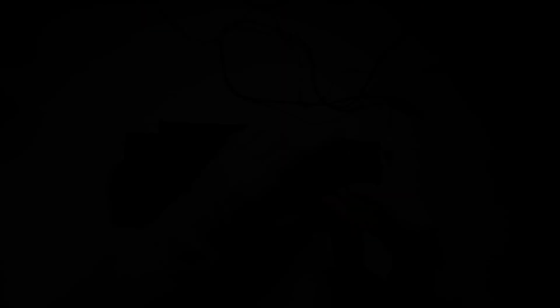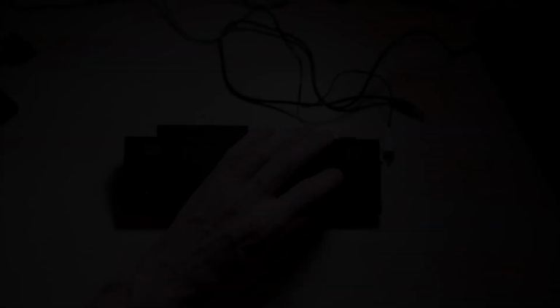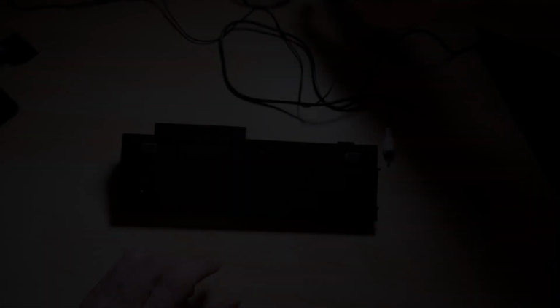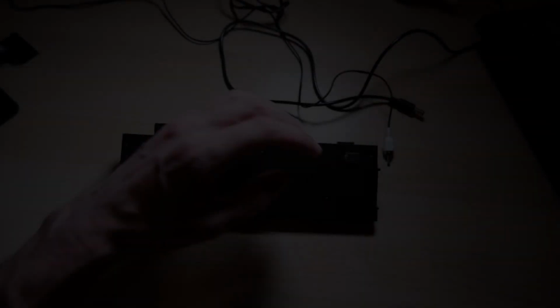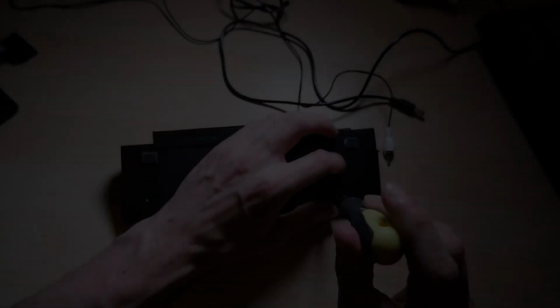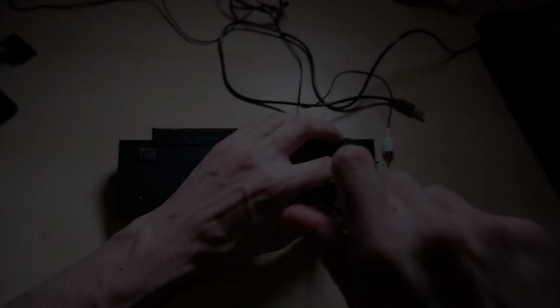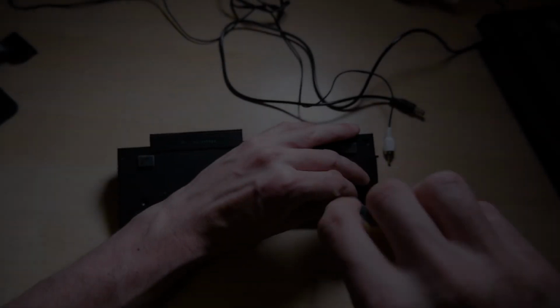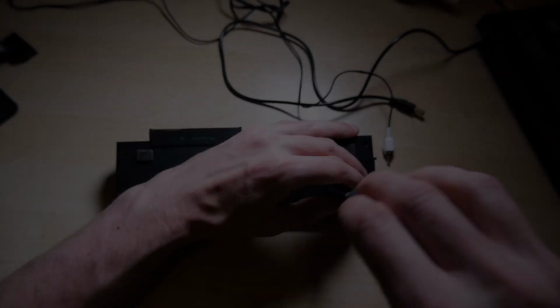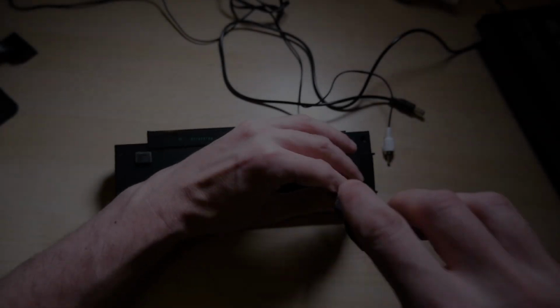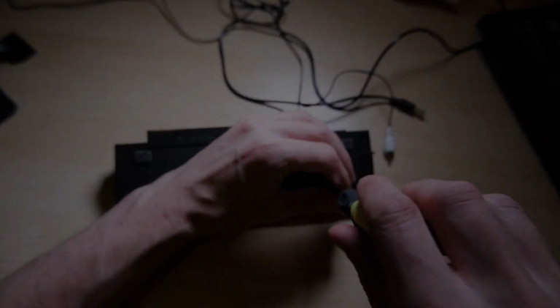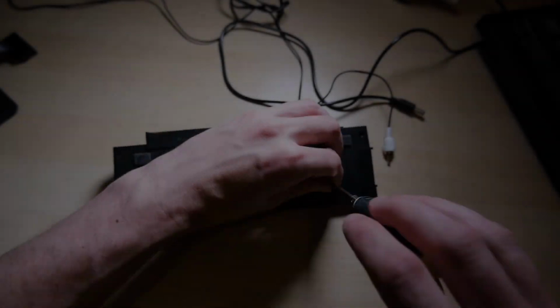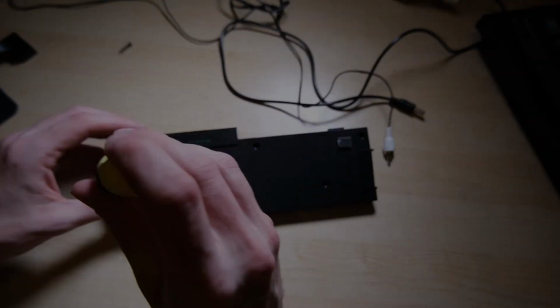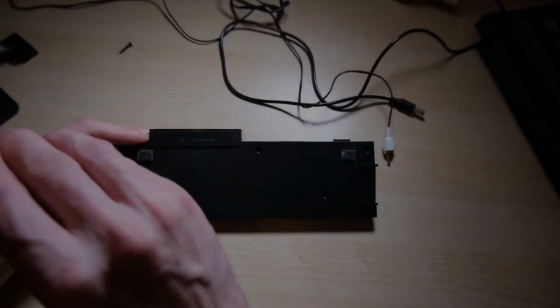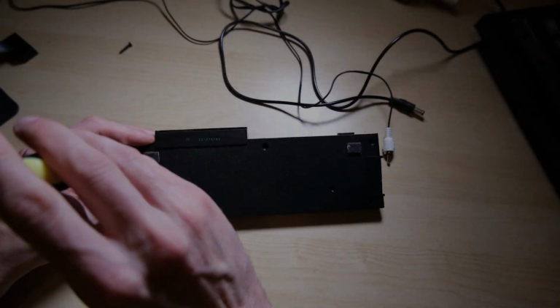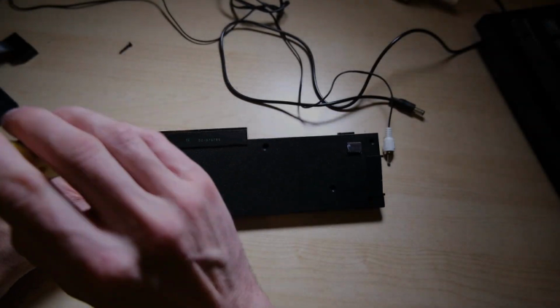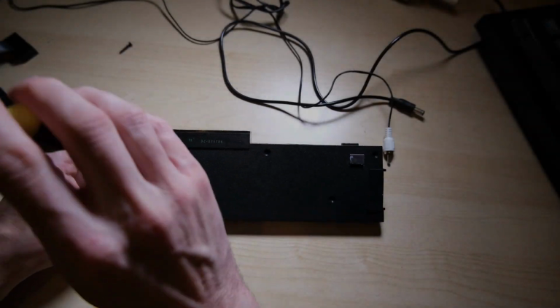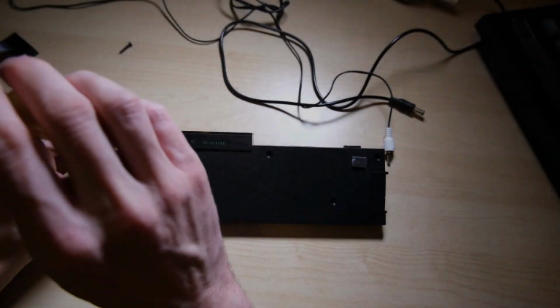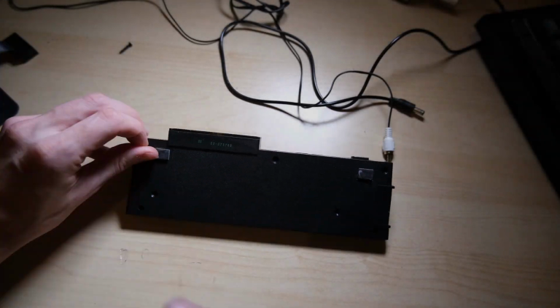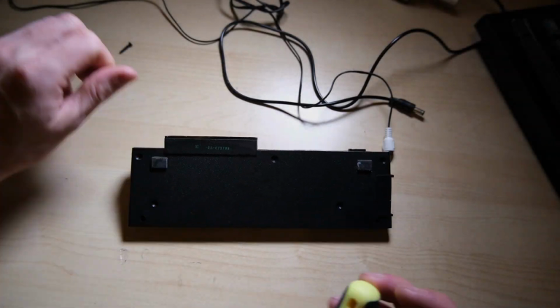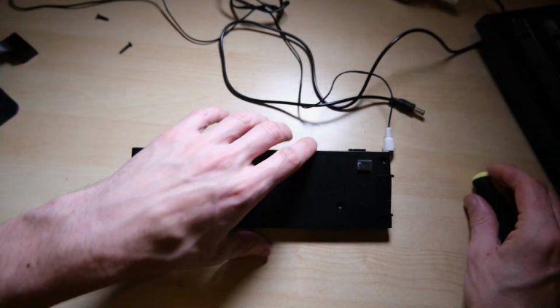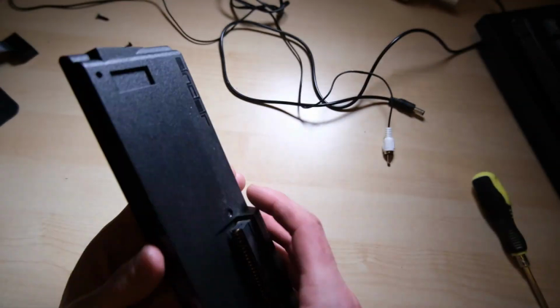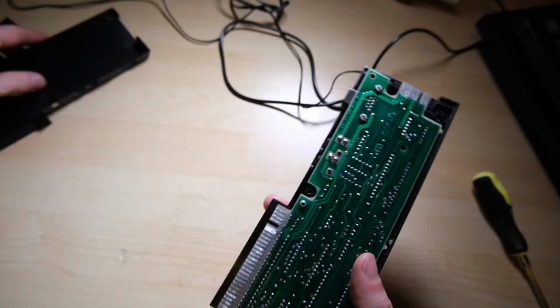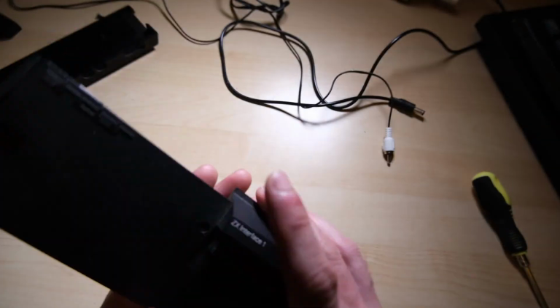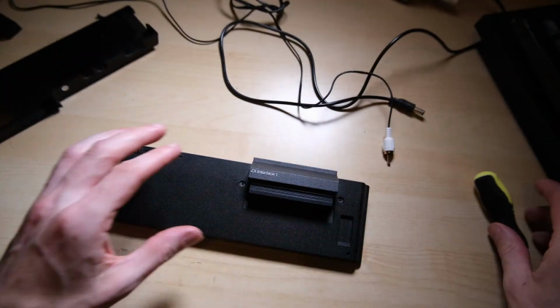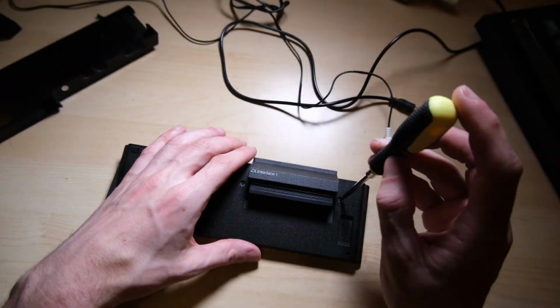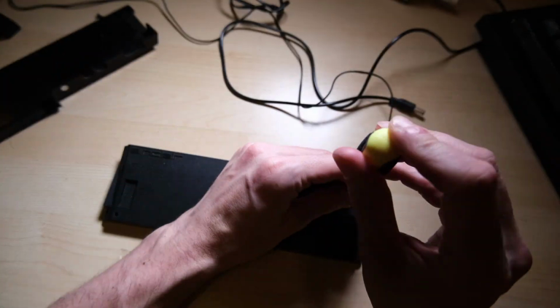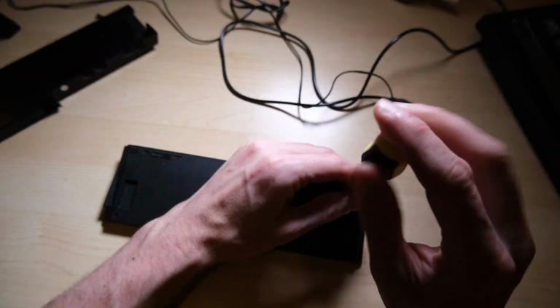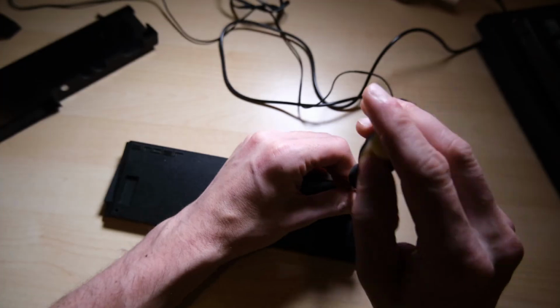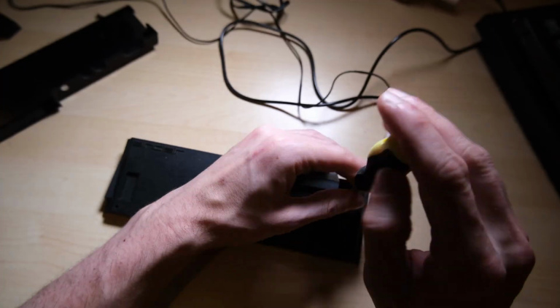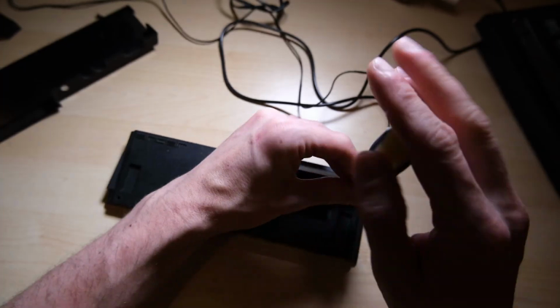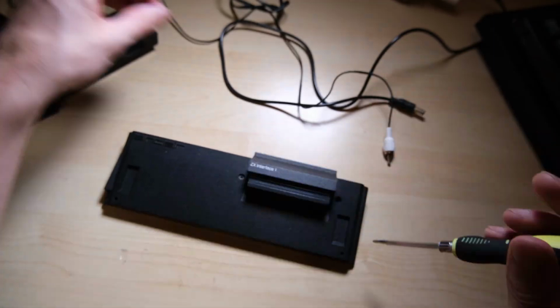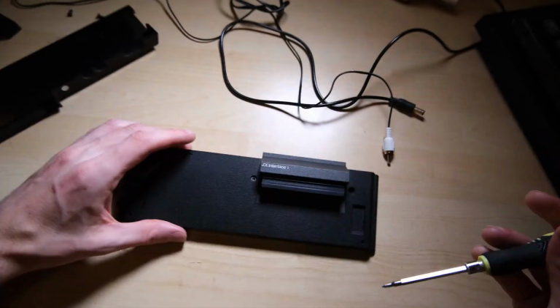Hello everybody, welcome back to Happy Little Diodes, and if you're stuck in a lockdown like me, I hope you're doing alright.